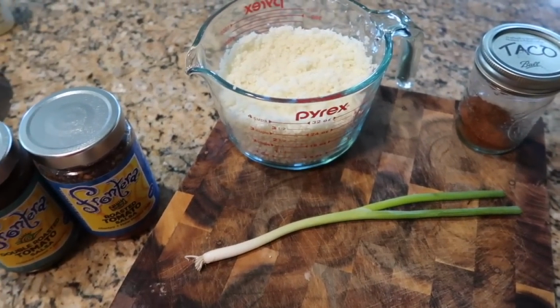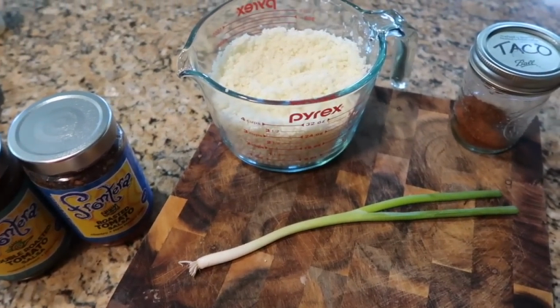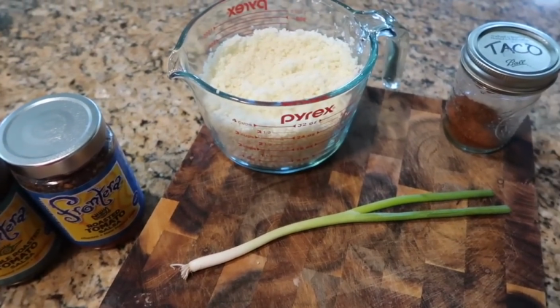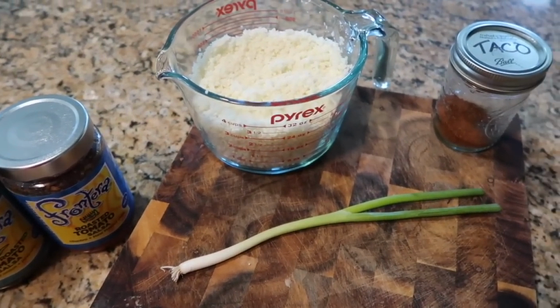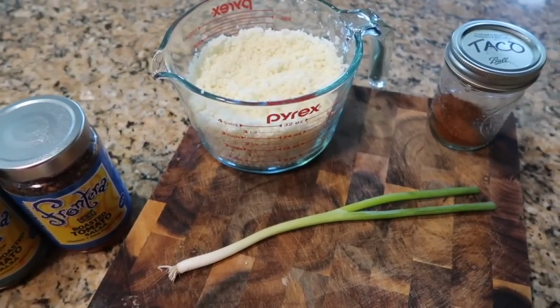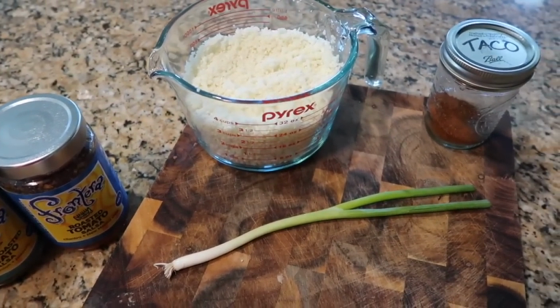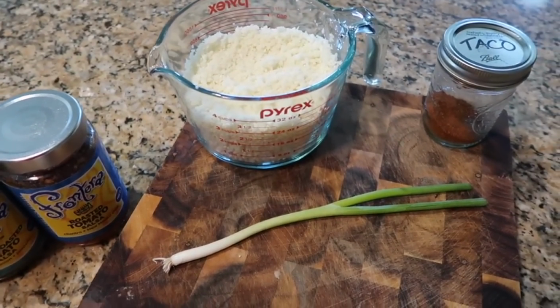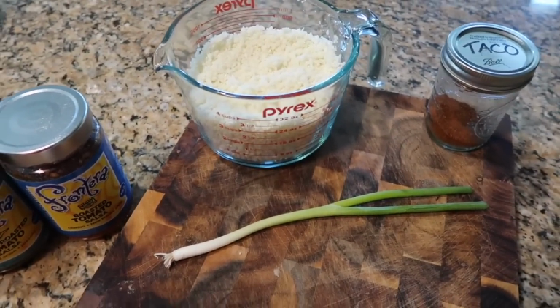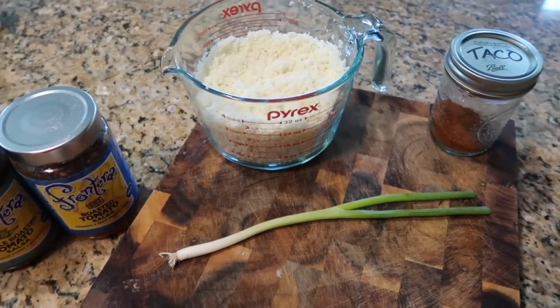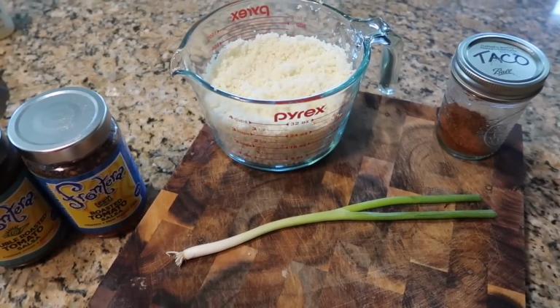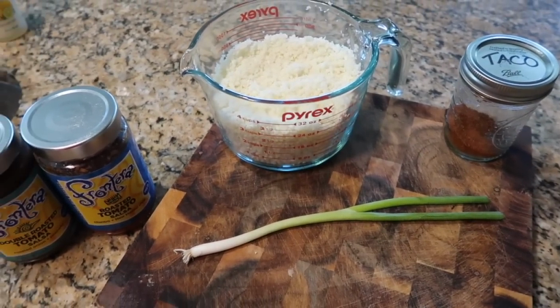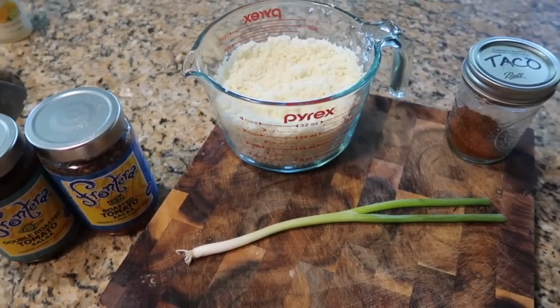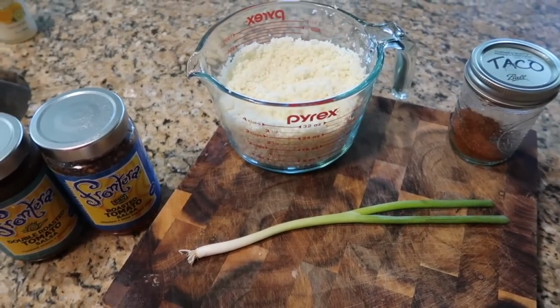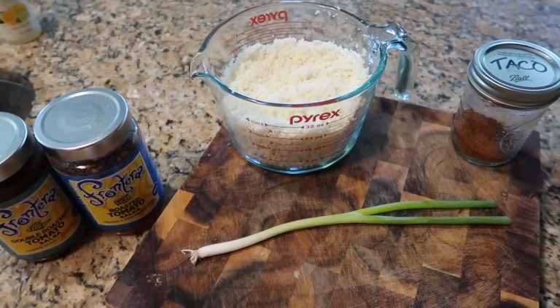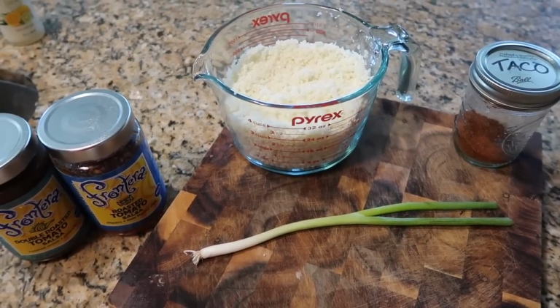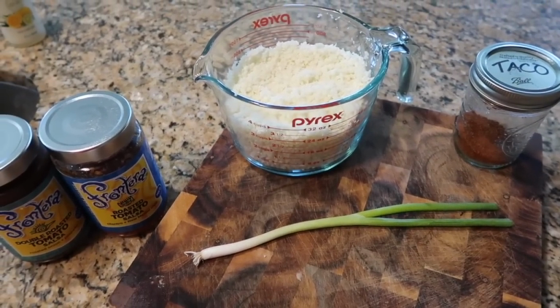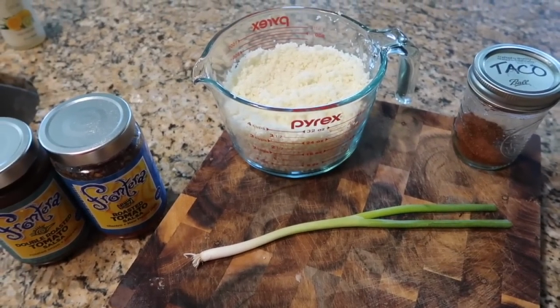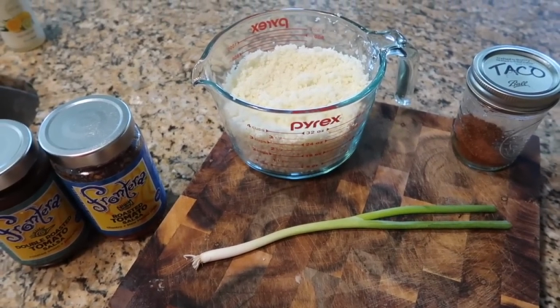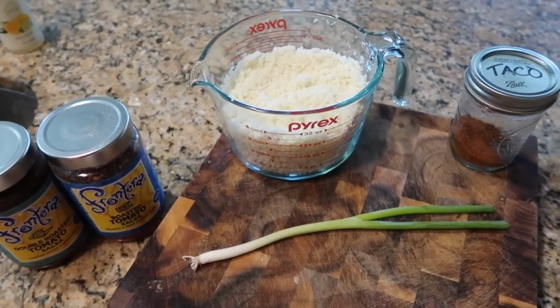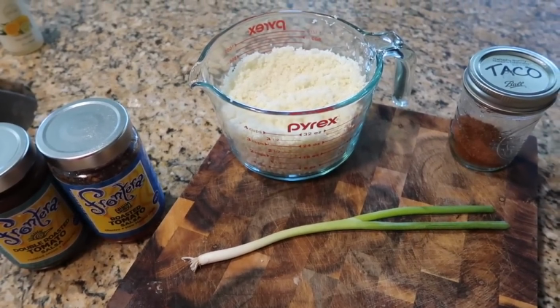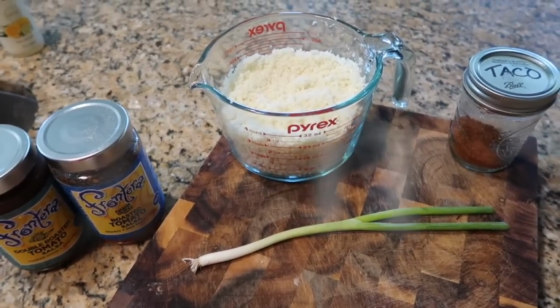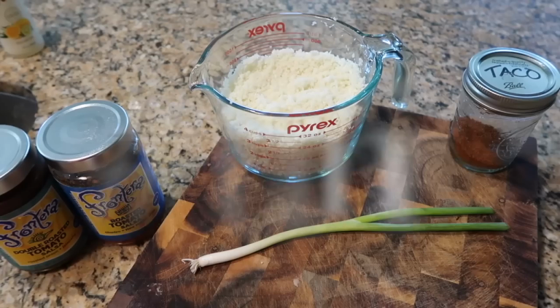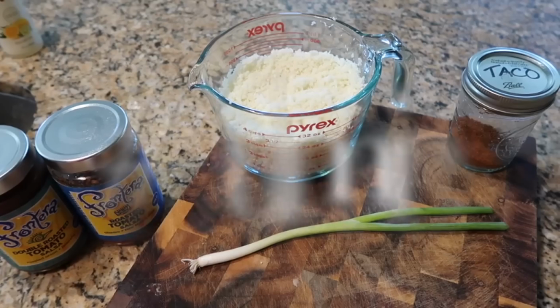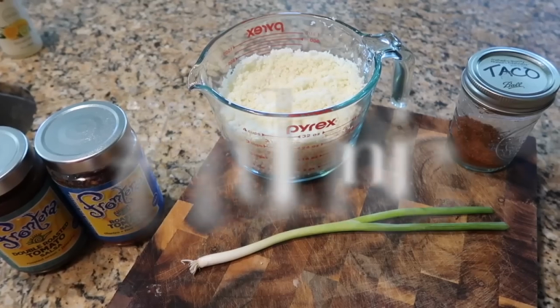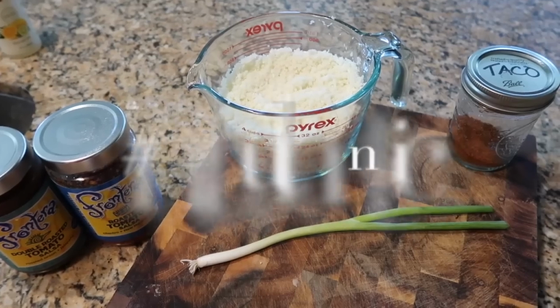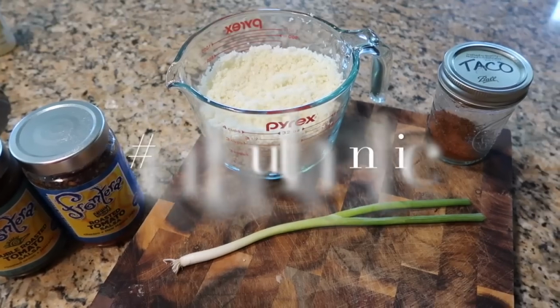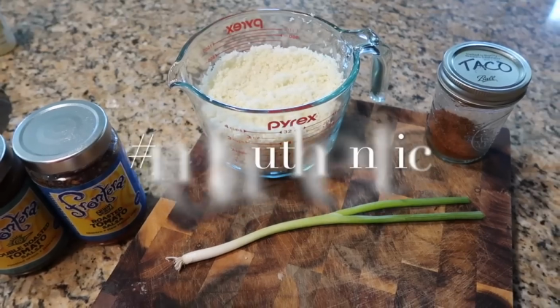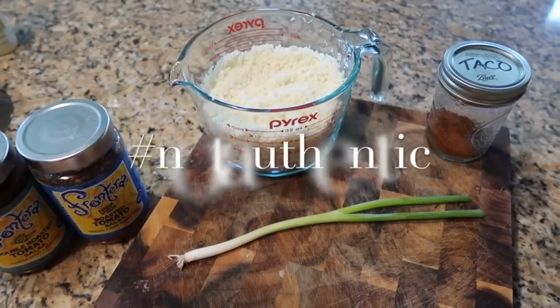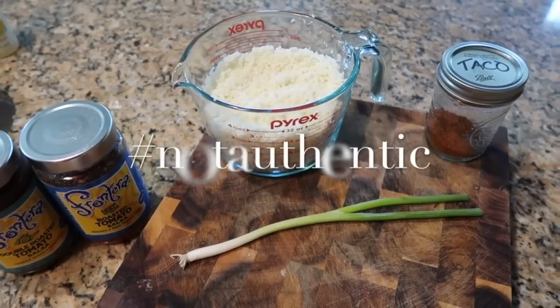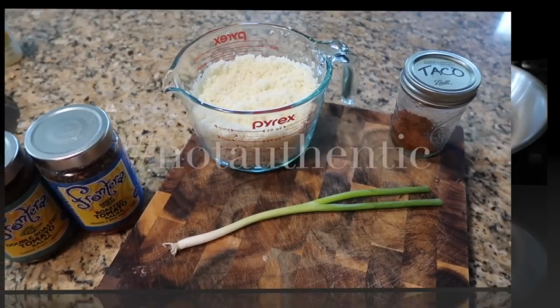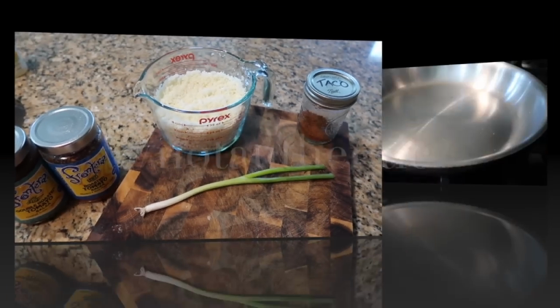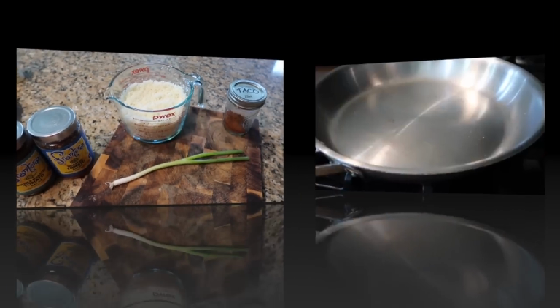The only other thing we're going to need is a little bit of butter. So let's get on over to the stove and start making this Mexican cauliflower rice — hashtag not authentic.